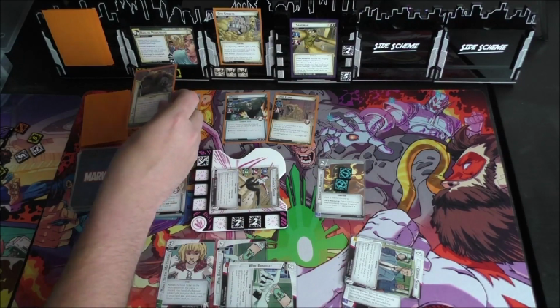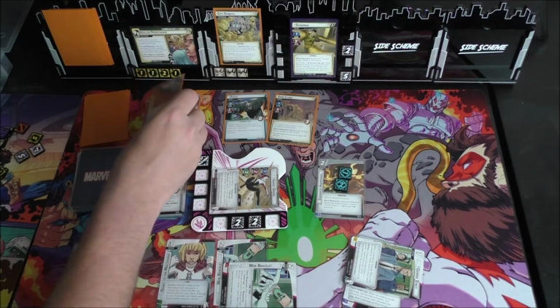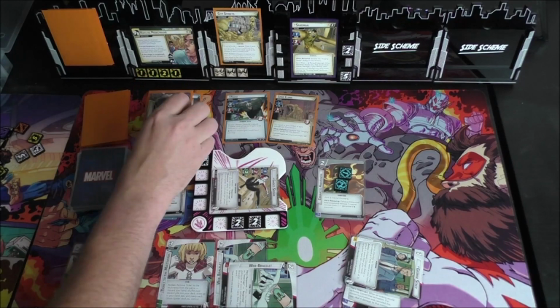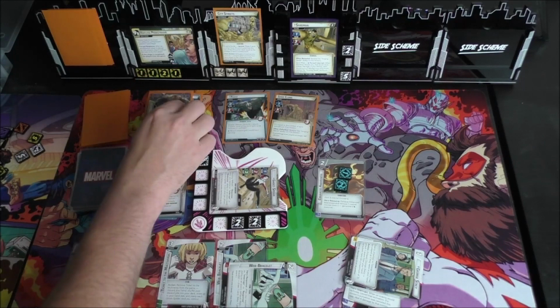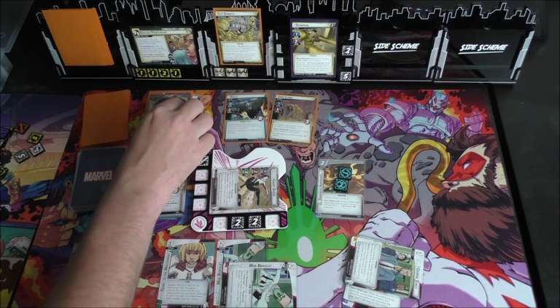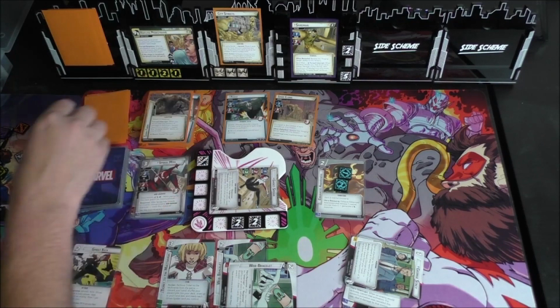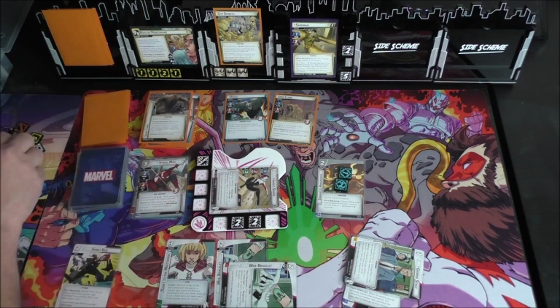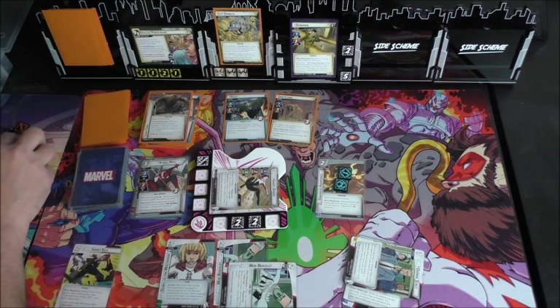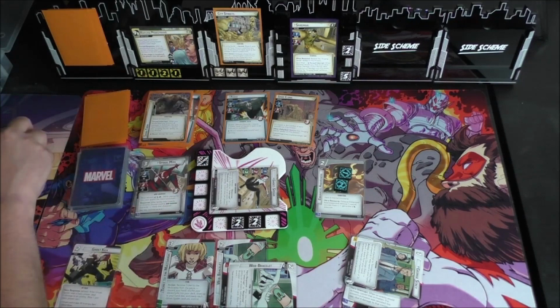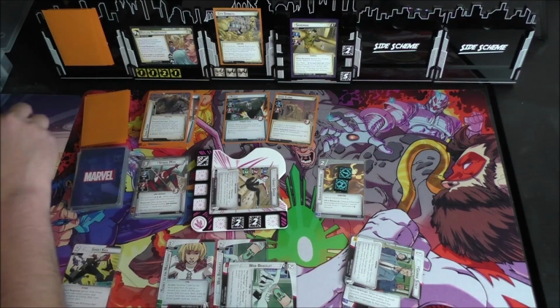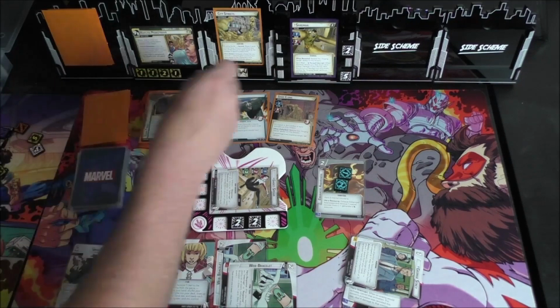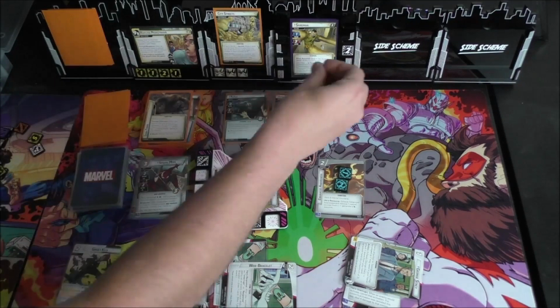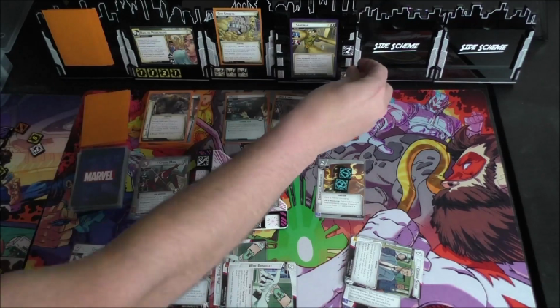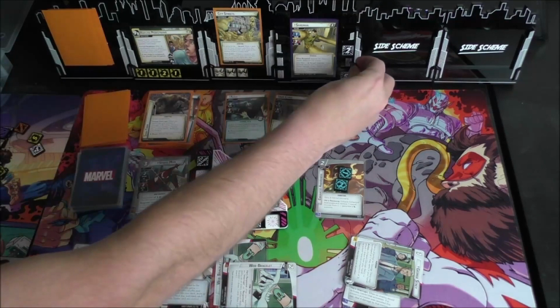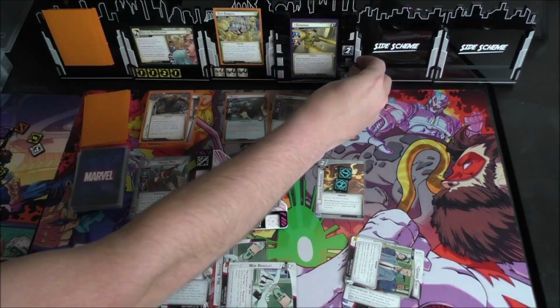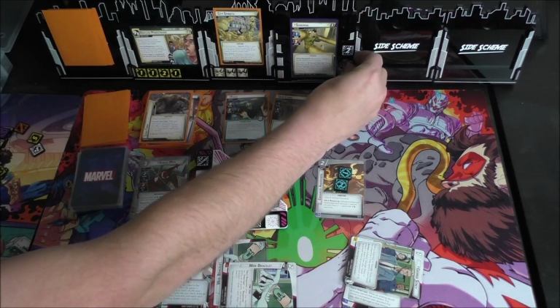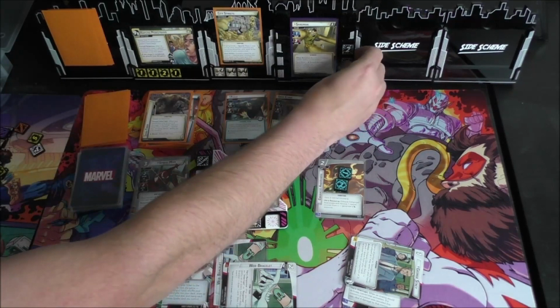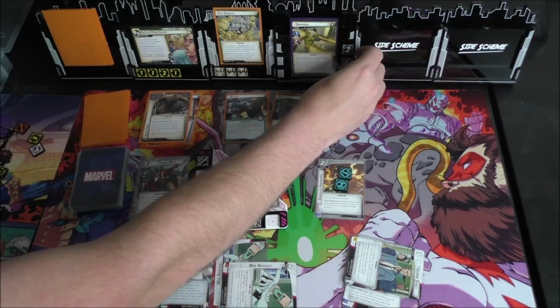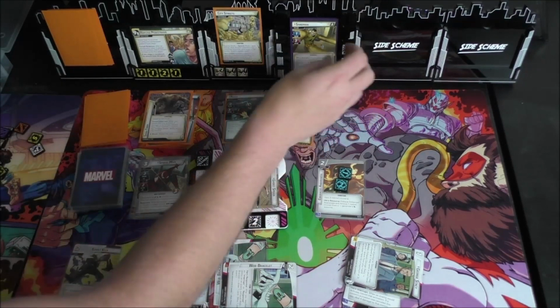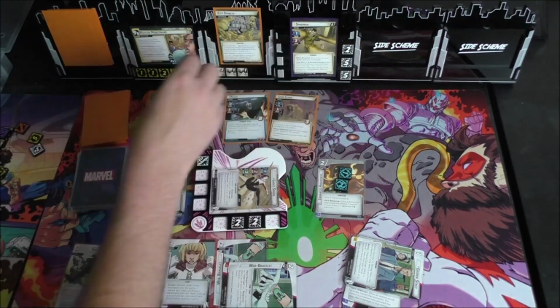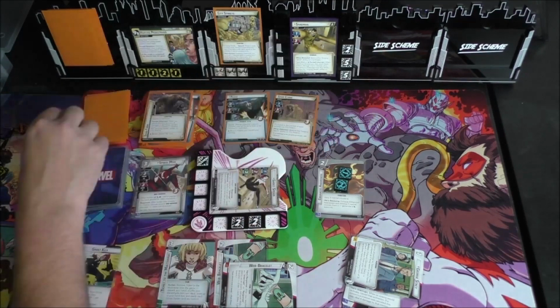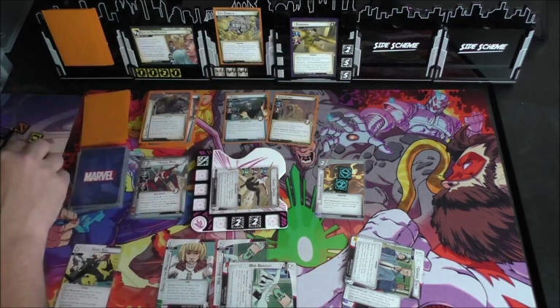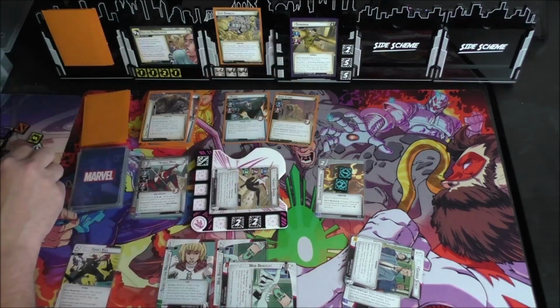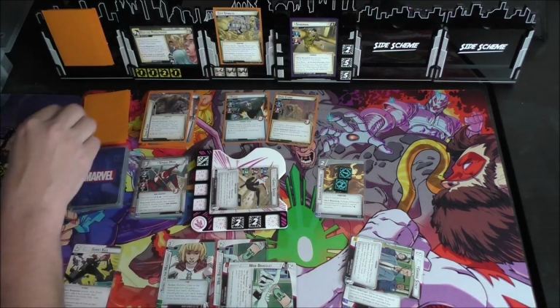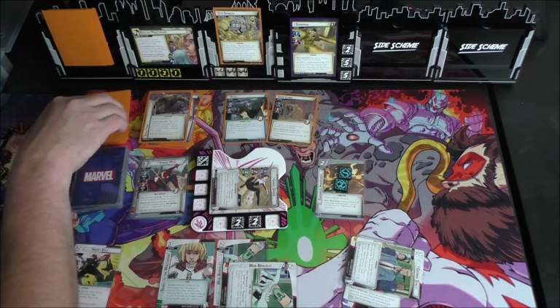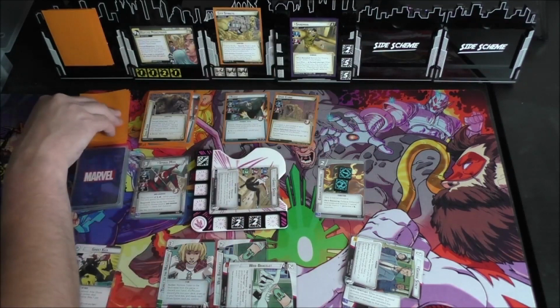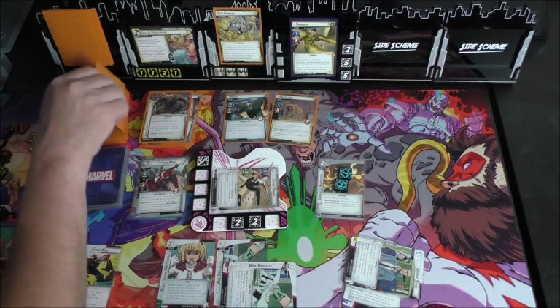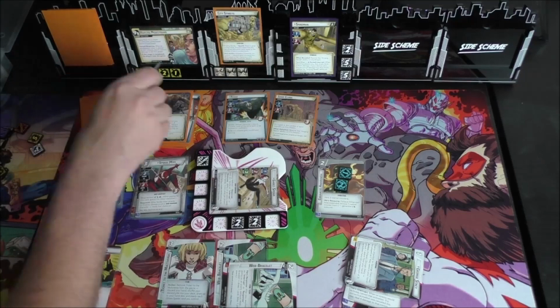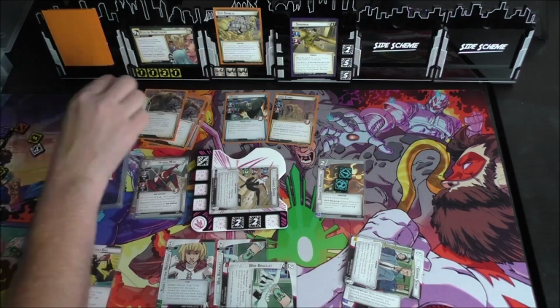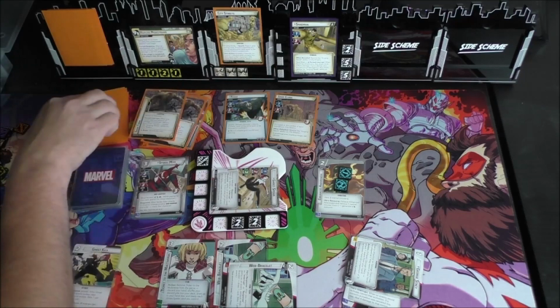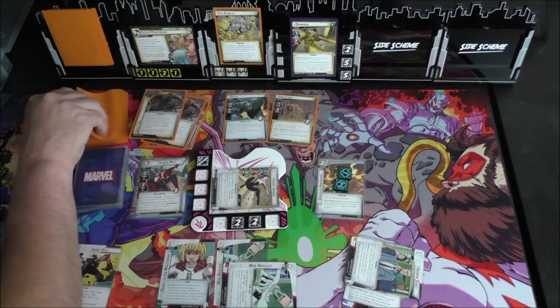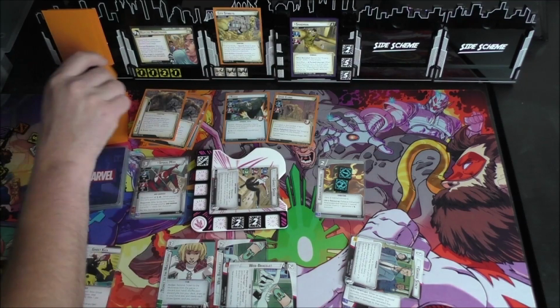Spider-Man comes in and attacks for five using Last Stand. We draw a card with Web Racelet into Ghost Kick, and we get to ready Ghost Spider from Spider-Man leaving play. We'll have to trigger Surging Sands for him and put that five damage back on — resolve the Surging Sands ability, discarding five more cards.